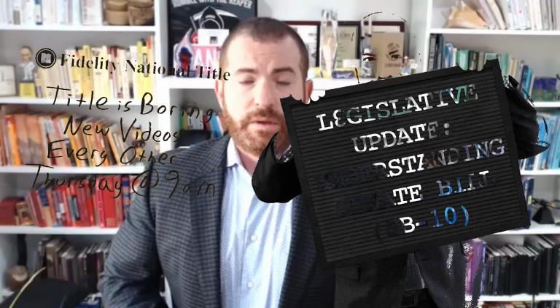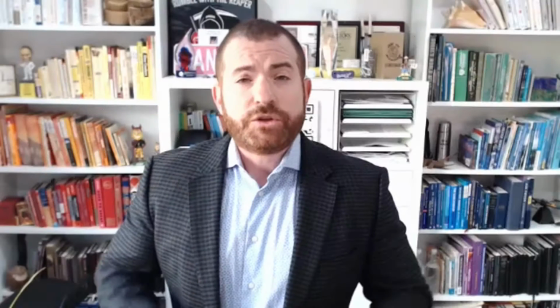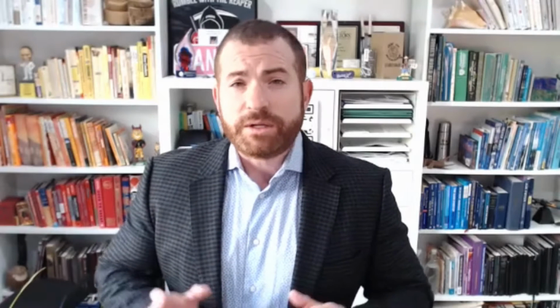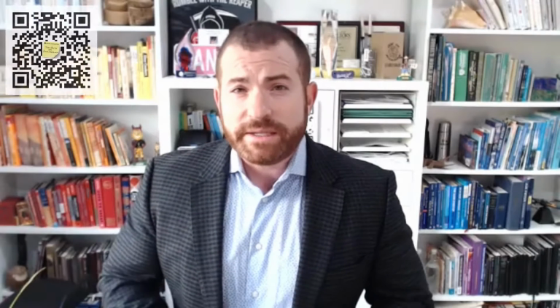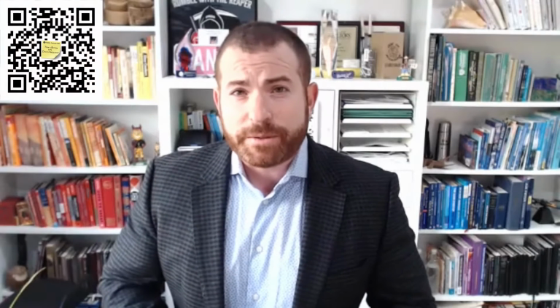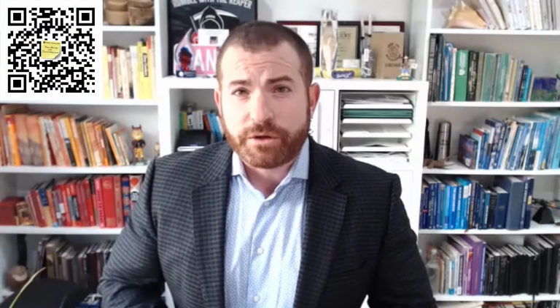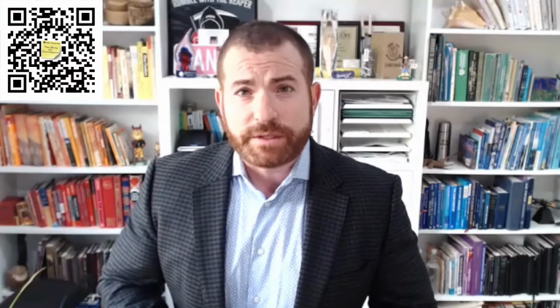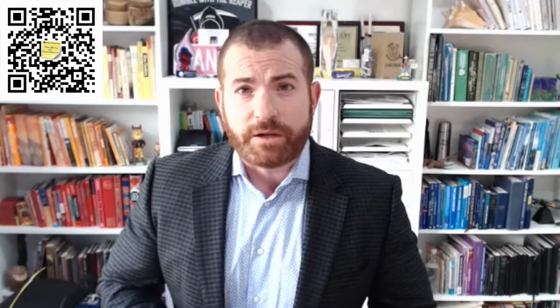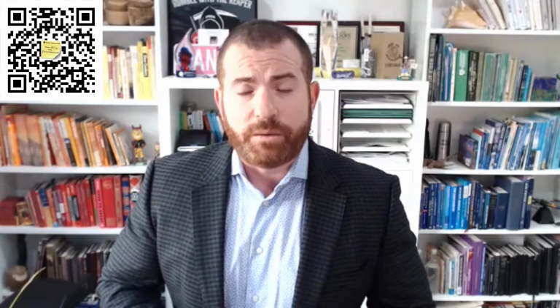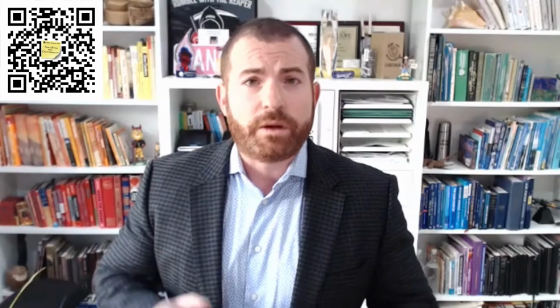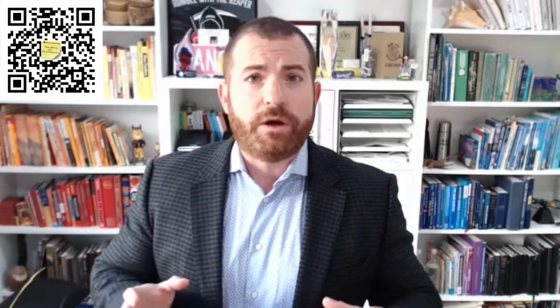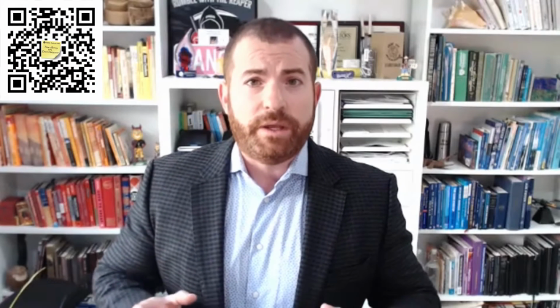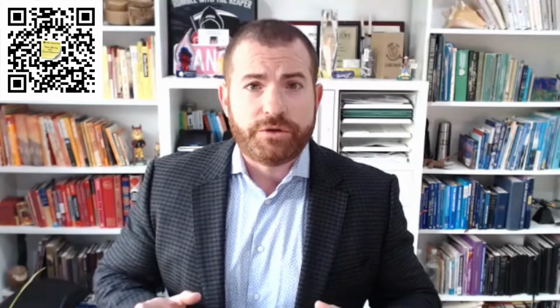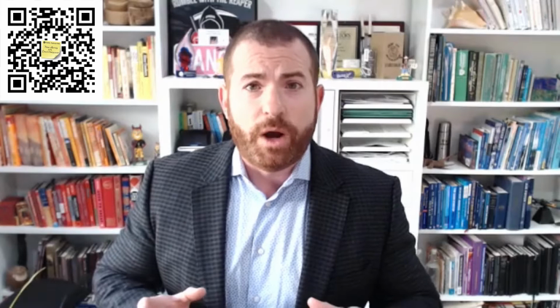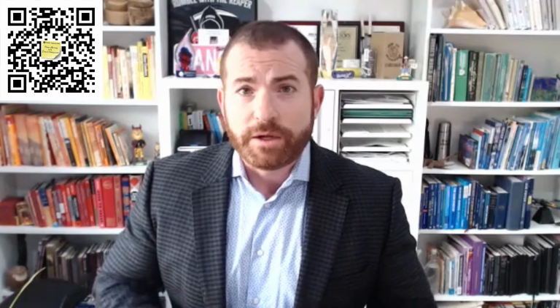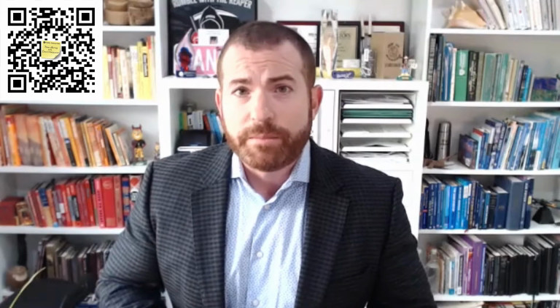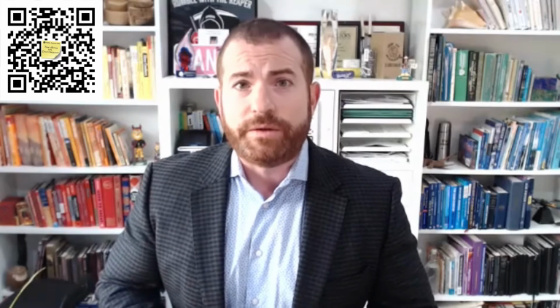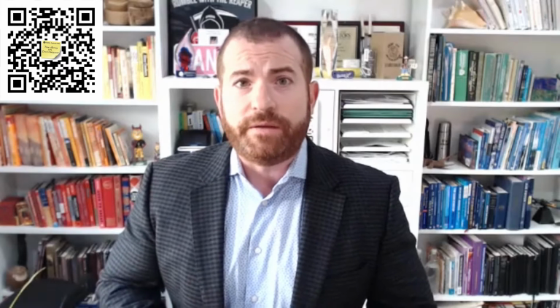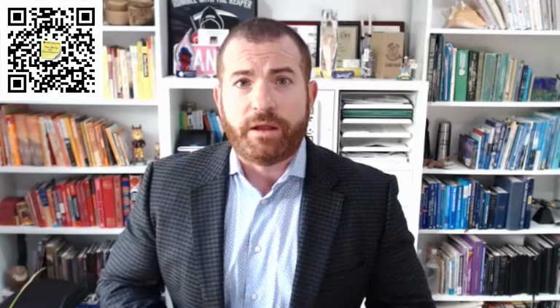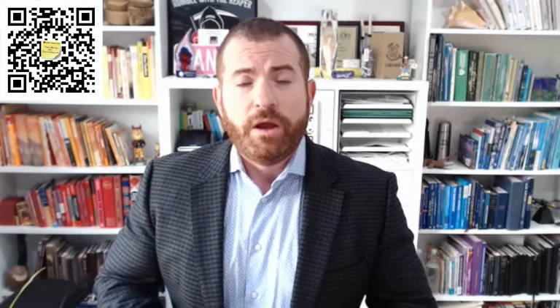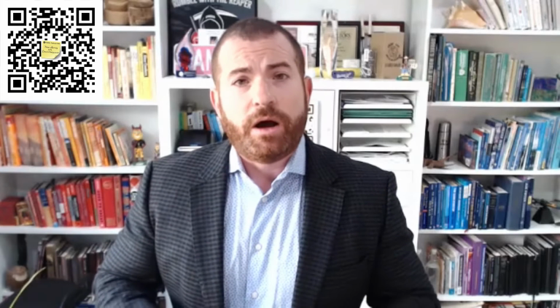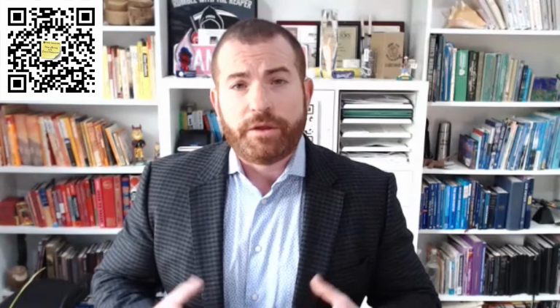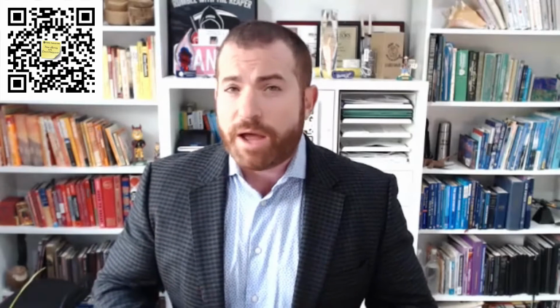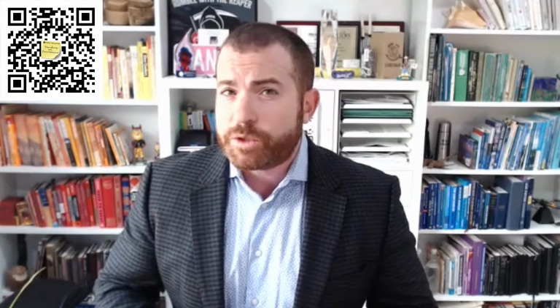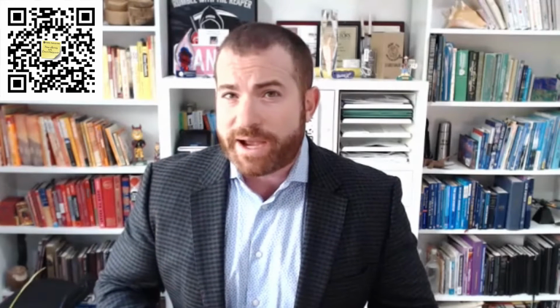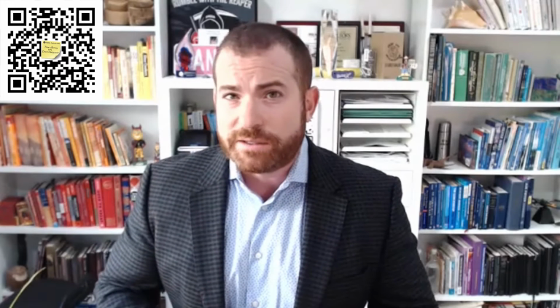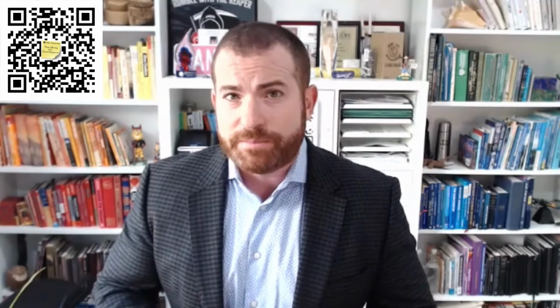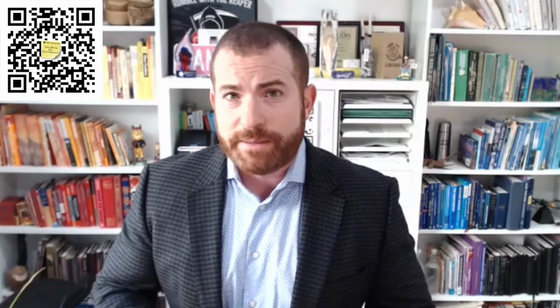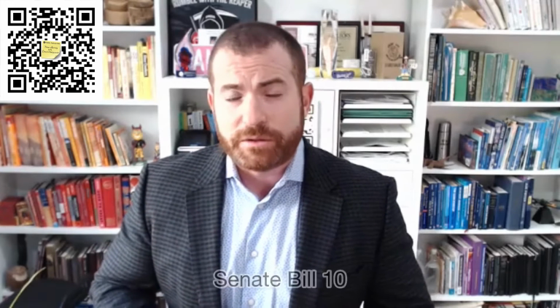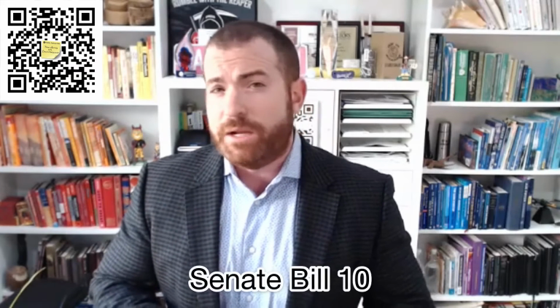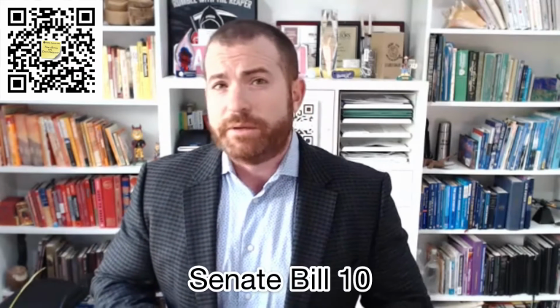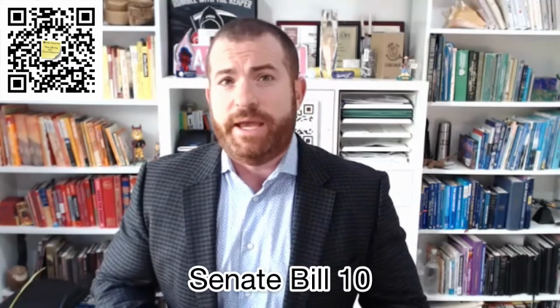On today's episode of the Title Minute, we're going to go into a little bit more detail on the law that was passed in September — Senate Bill 10.